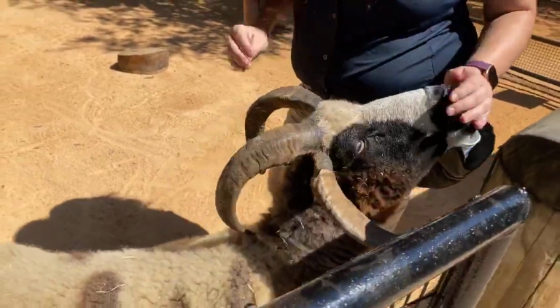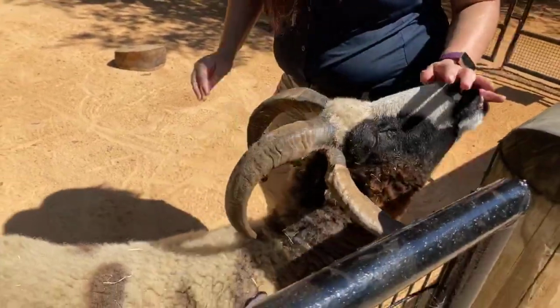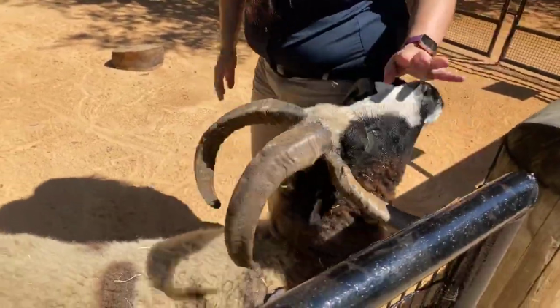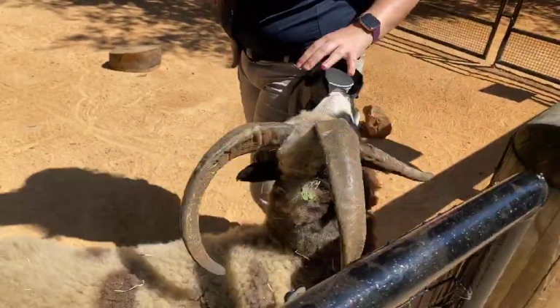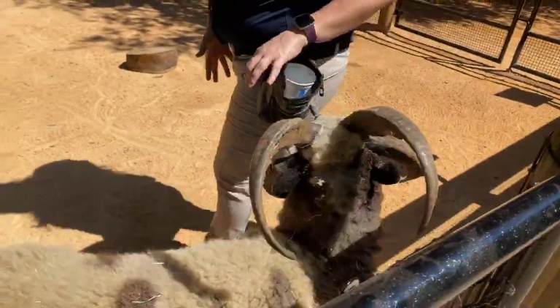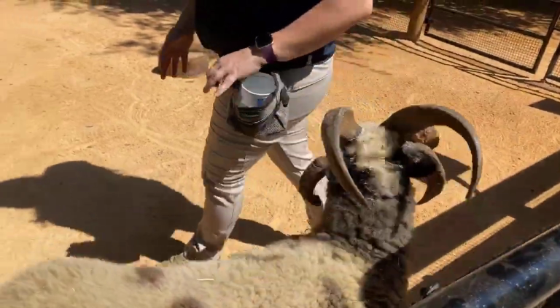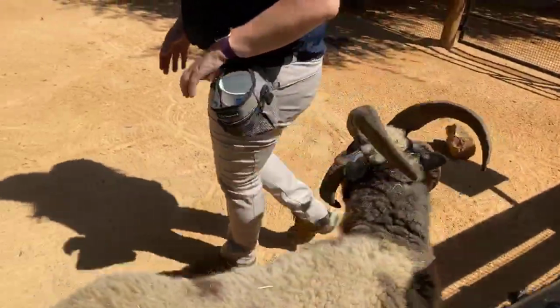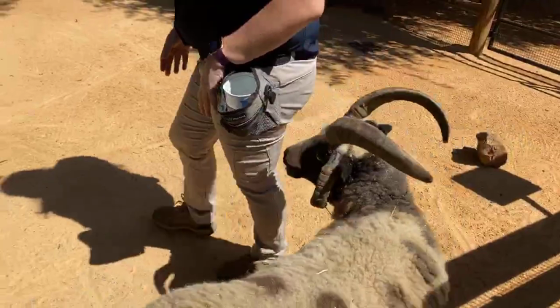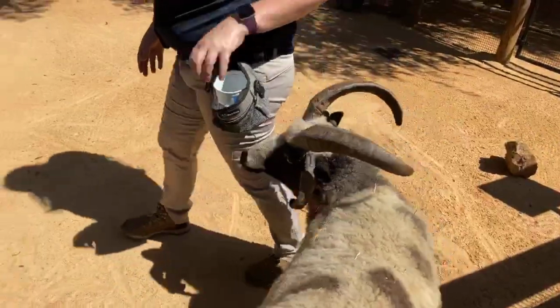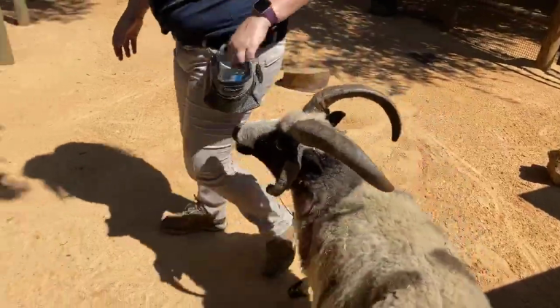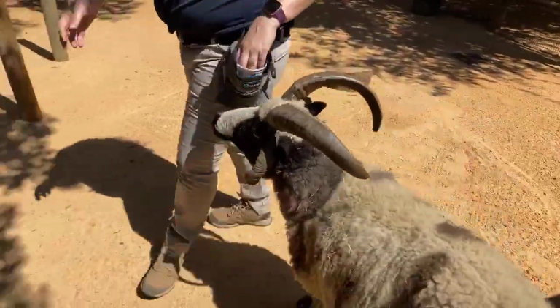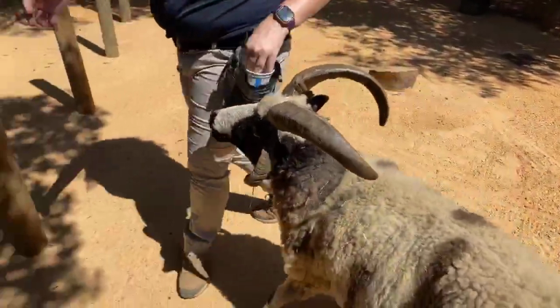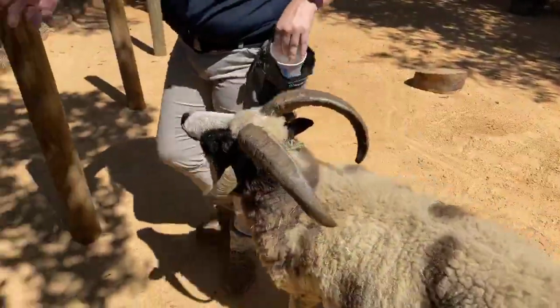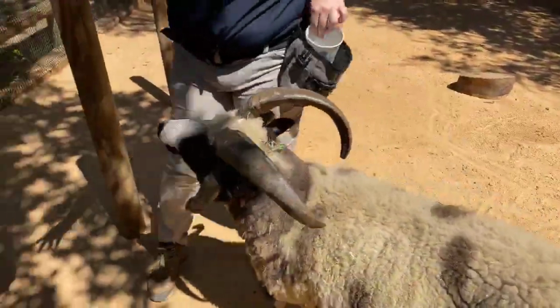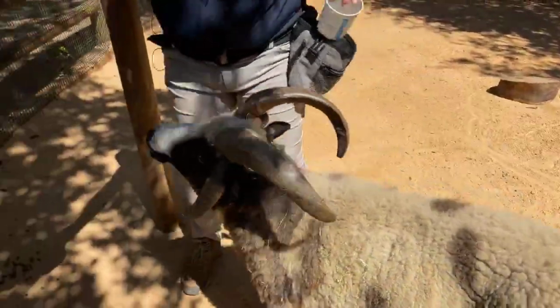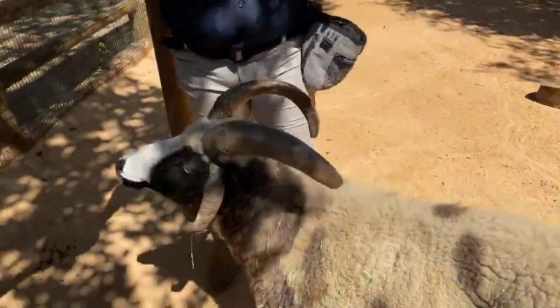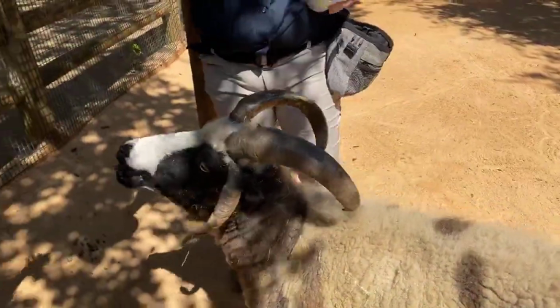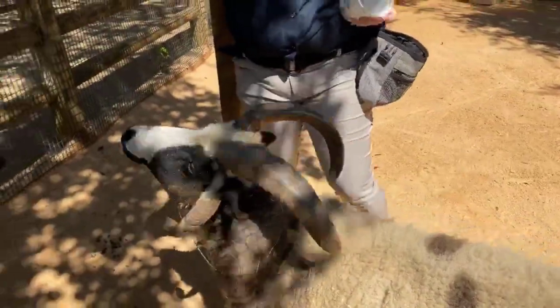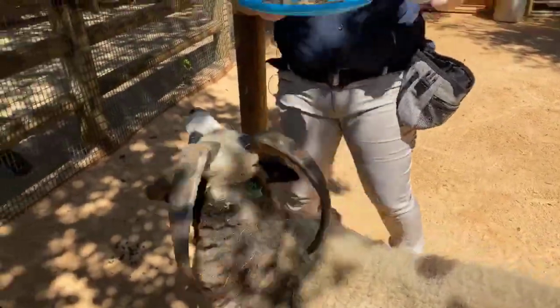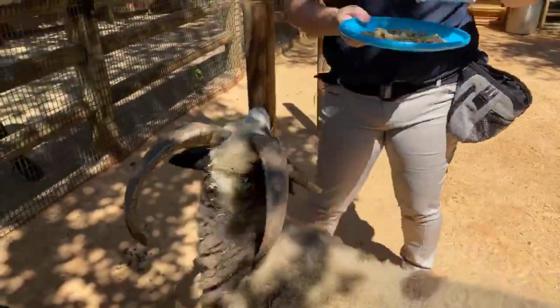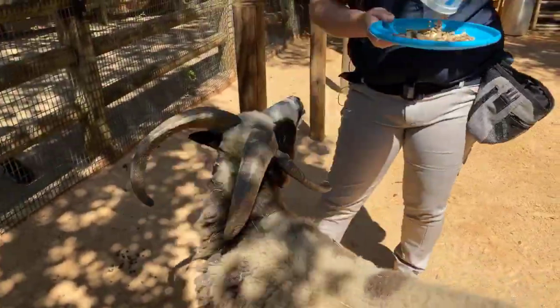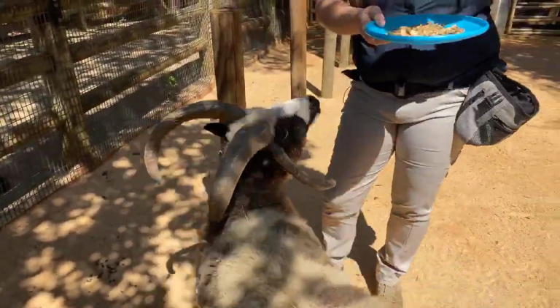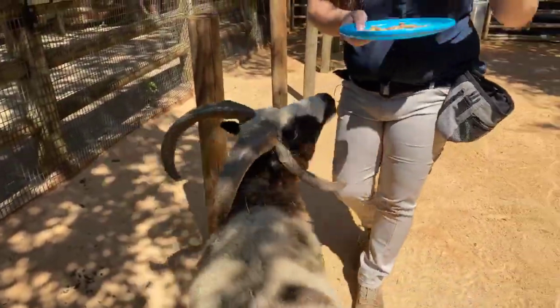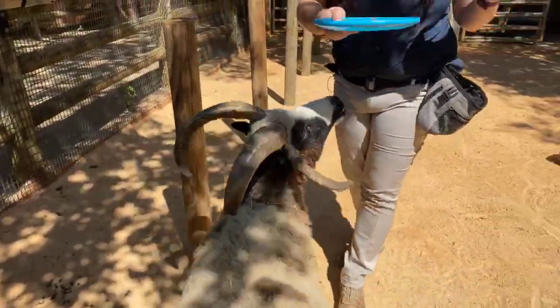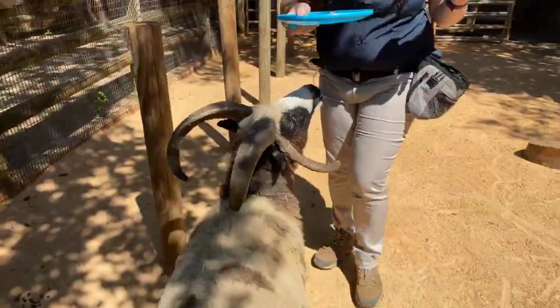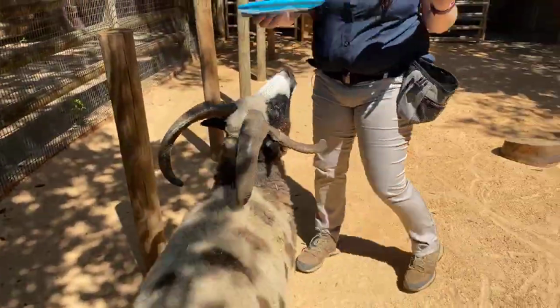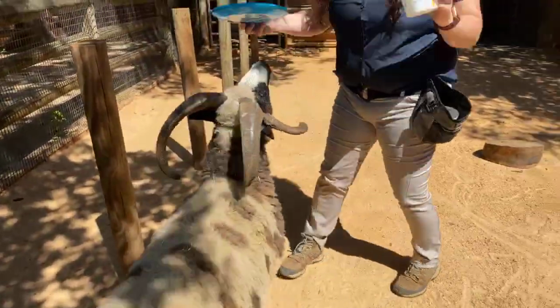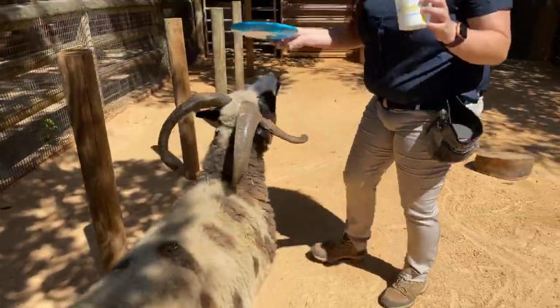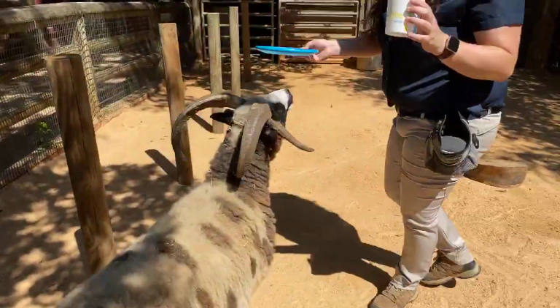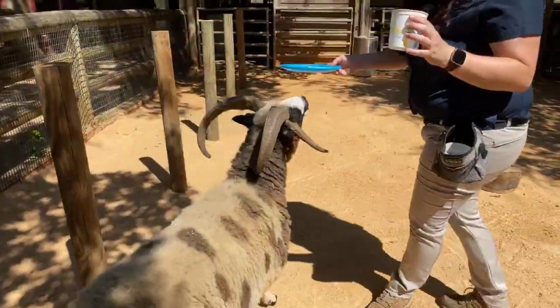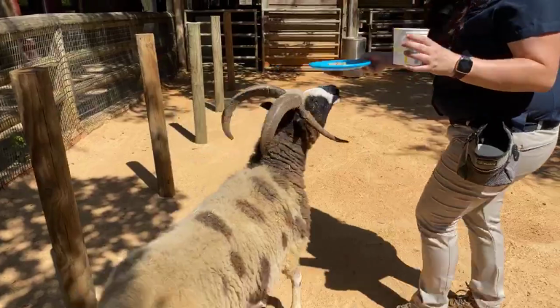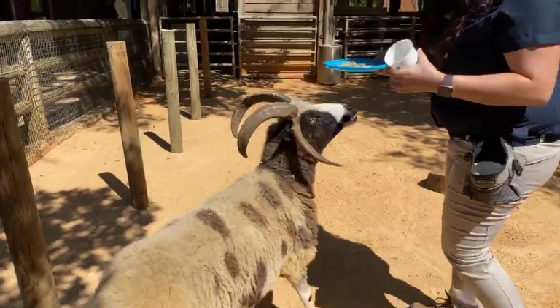We're going to give him some special treats since it's a special day. This is his favorite — he also loves banana.